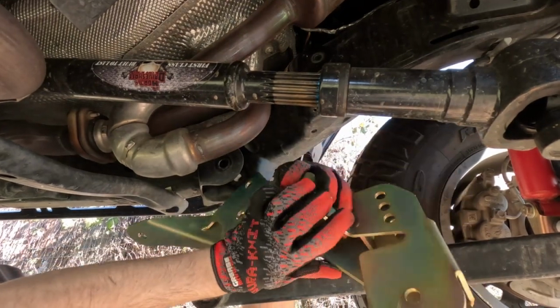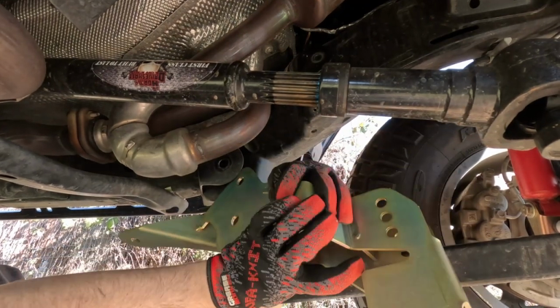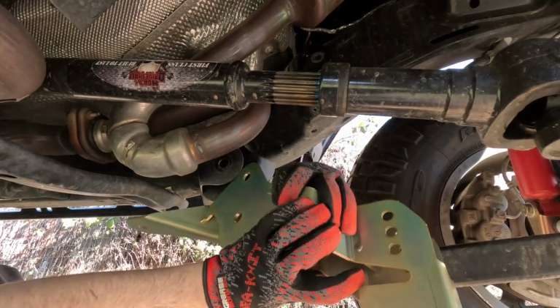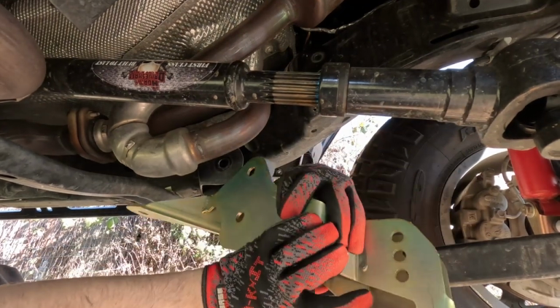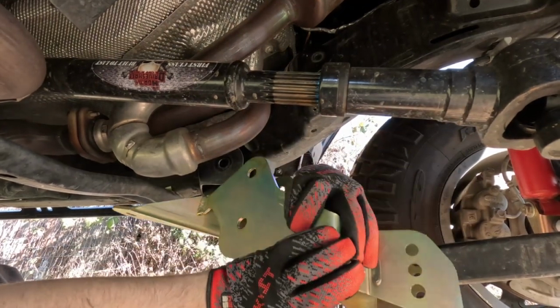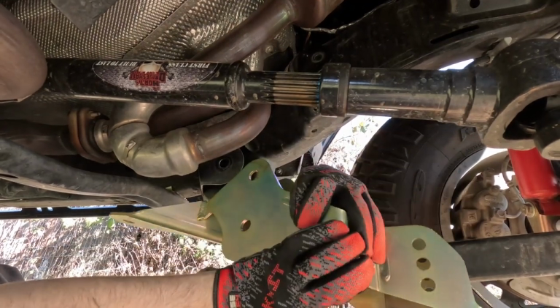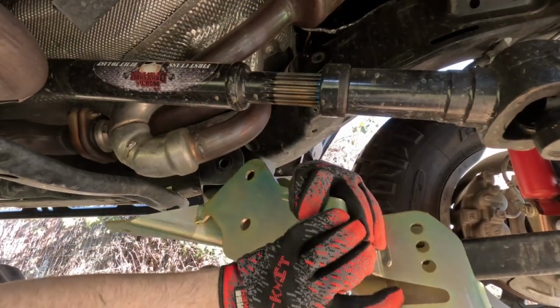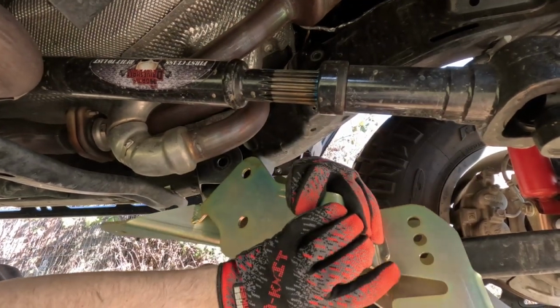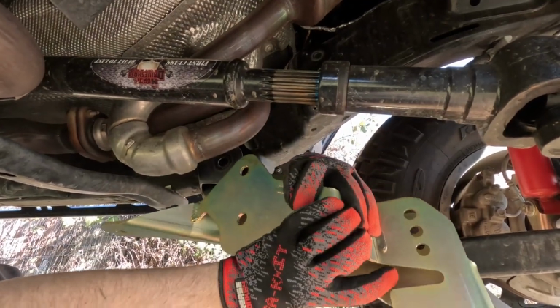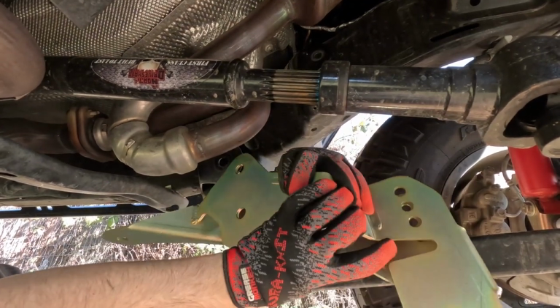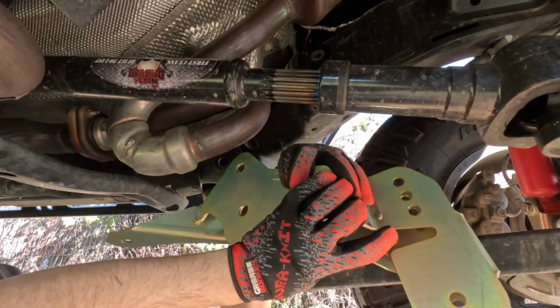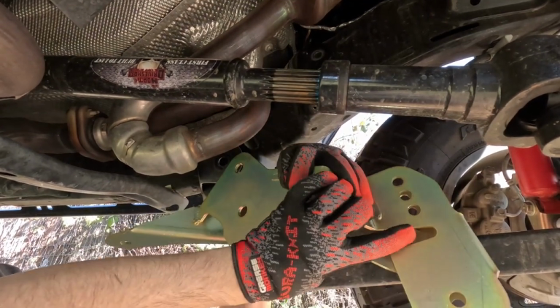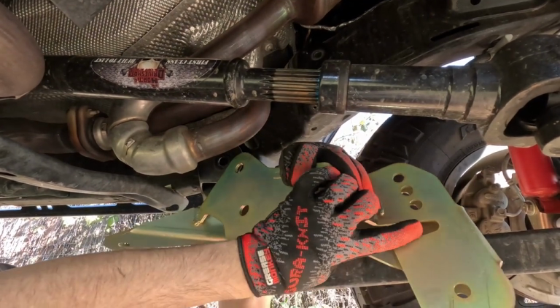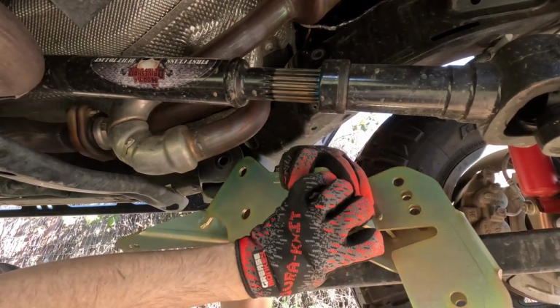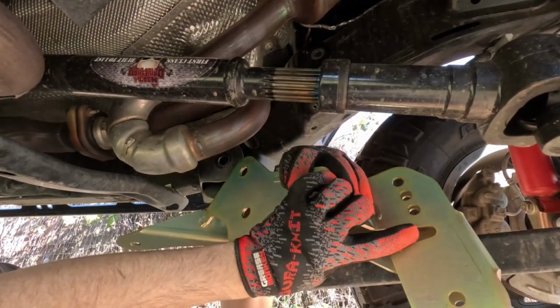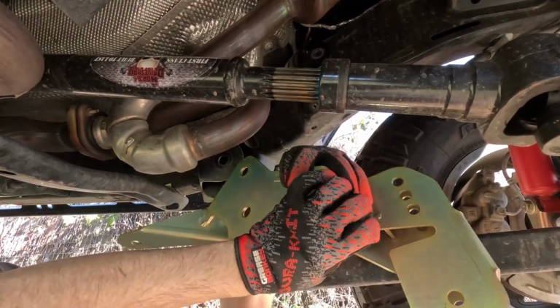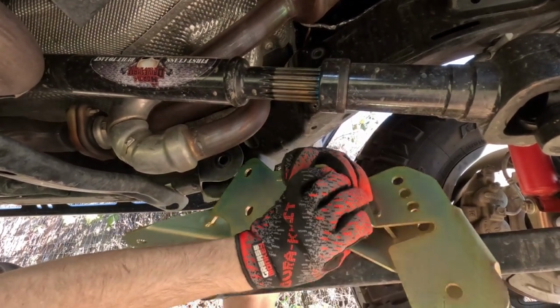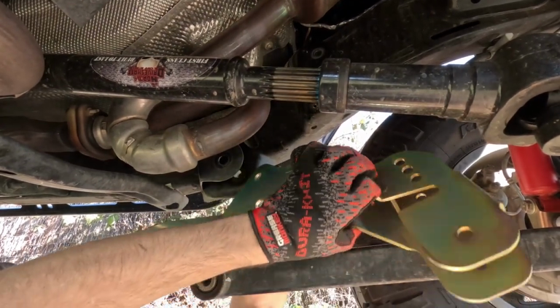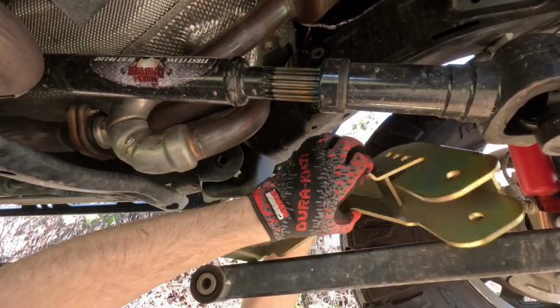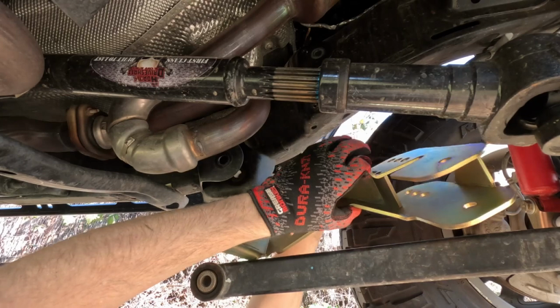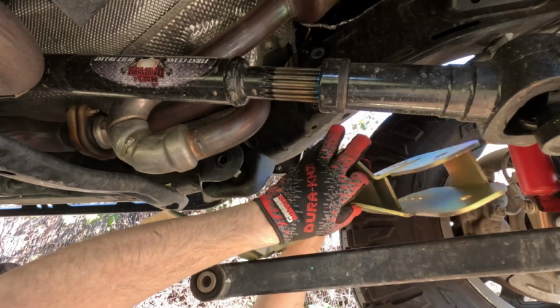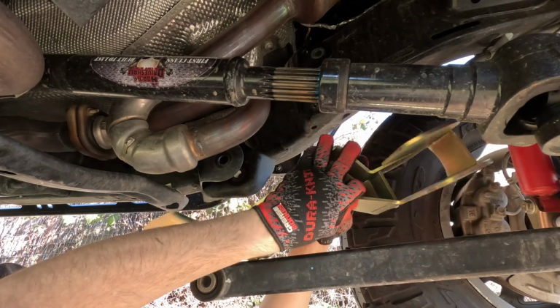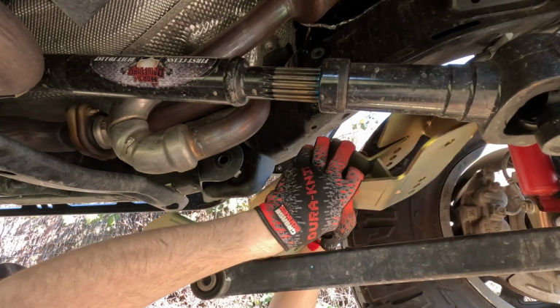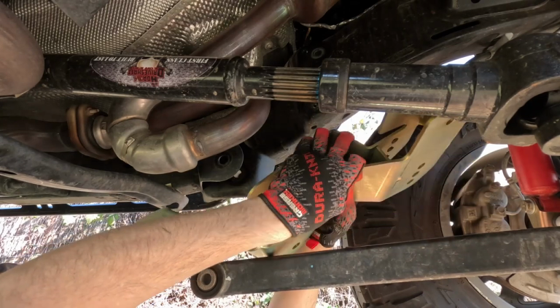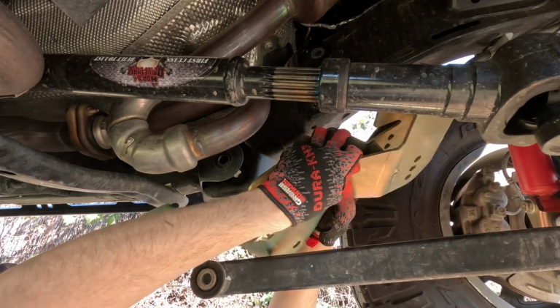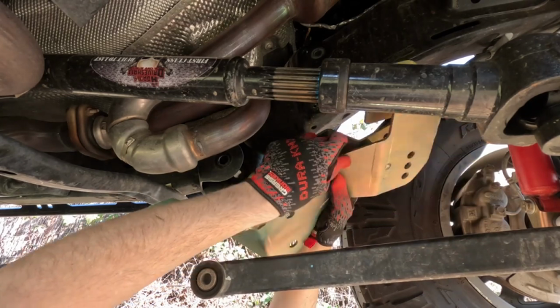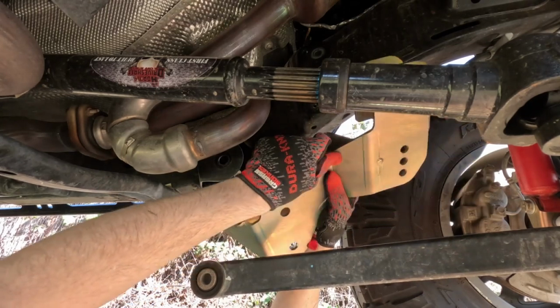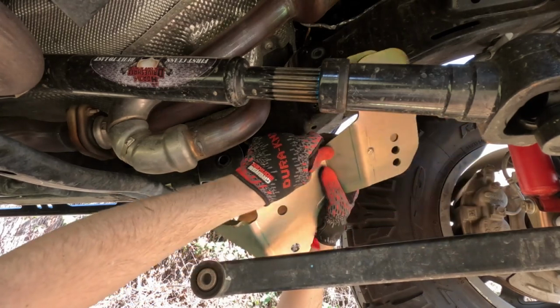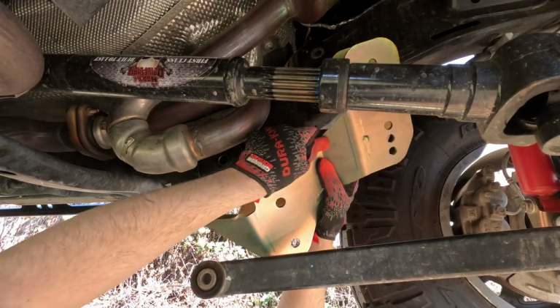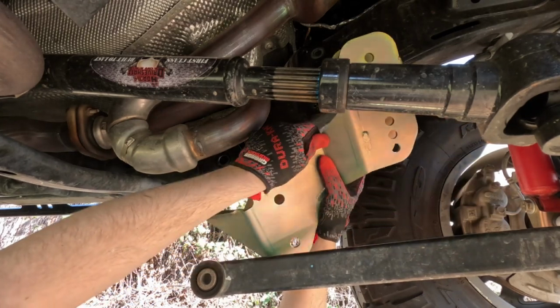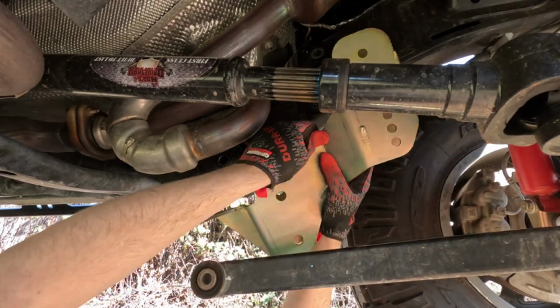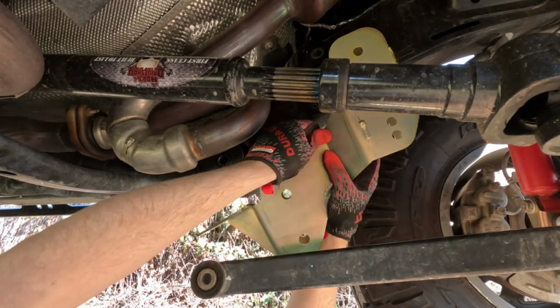This little notch right here goes right into the upper control arm bracket.